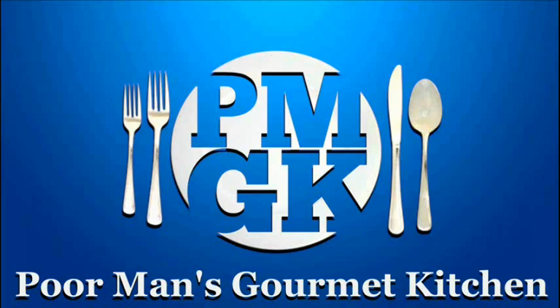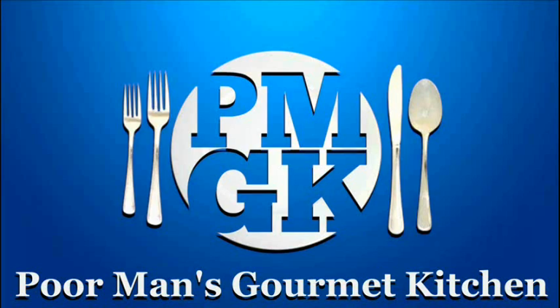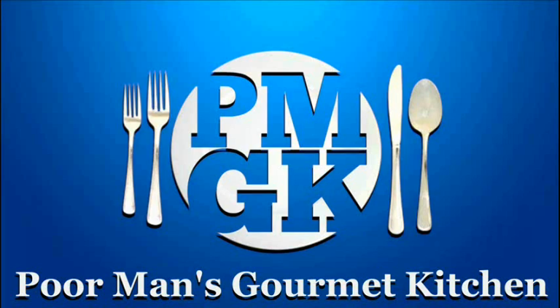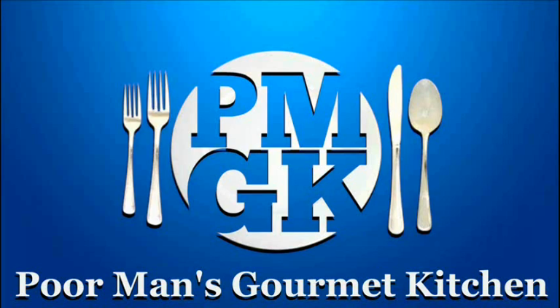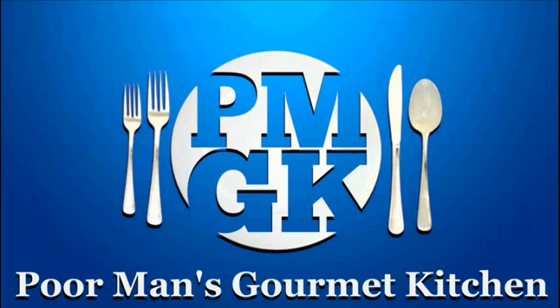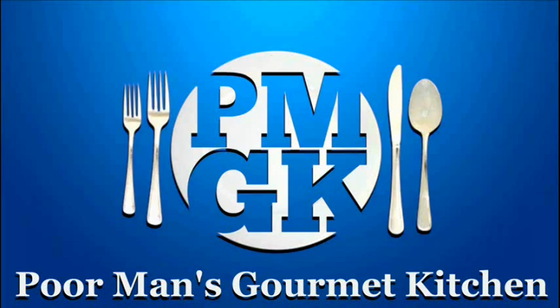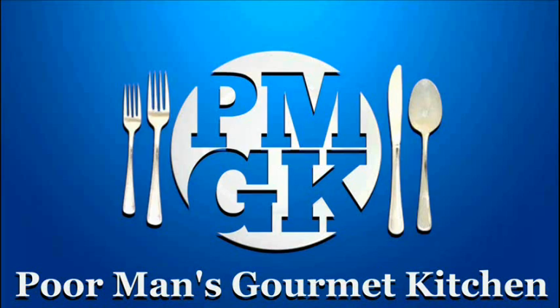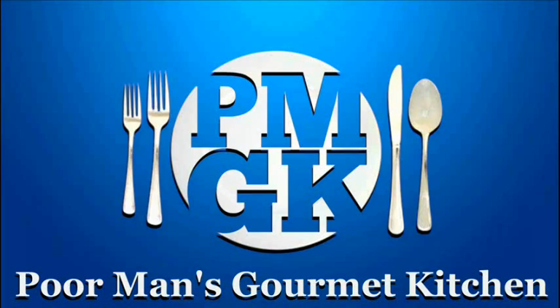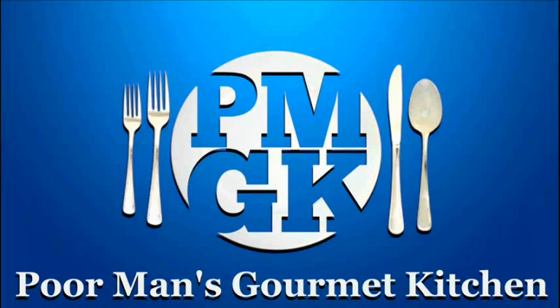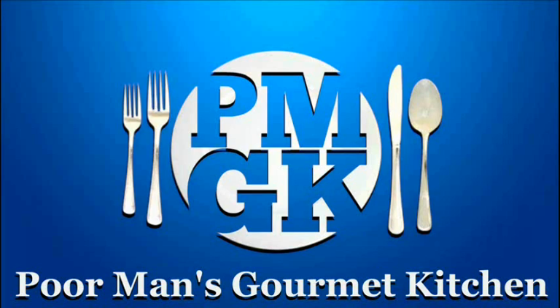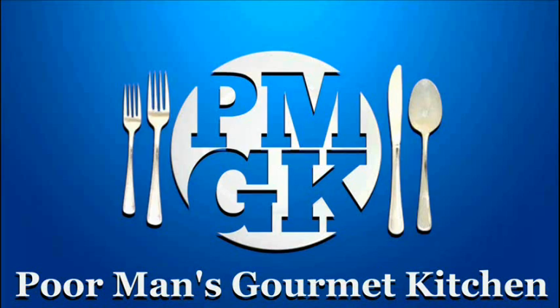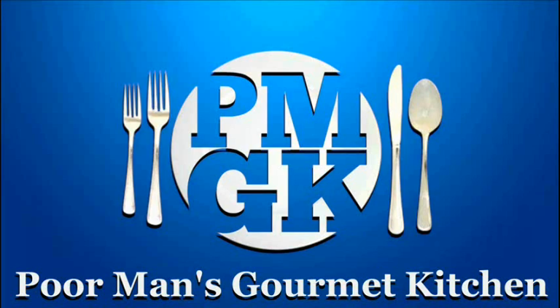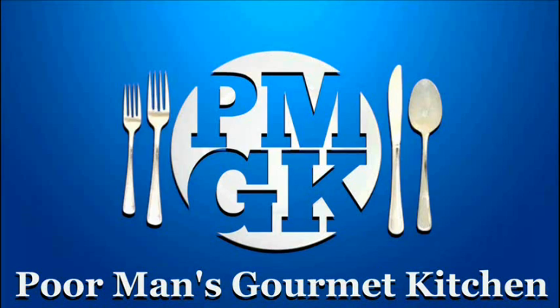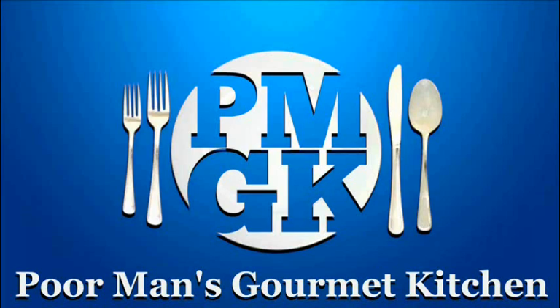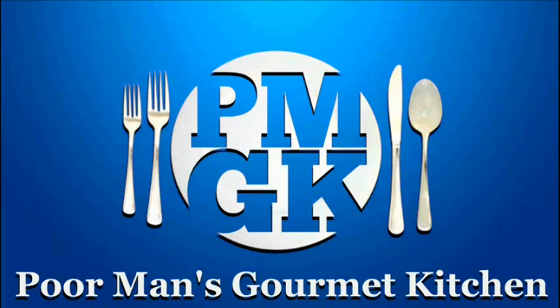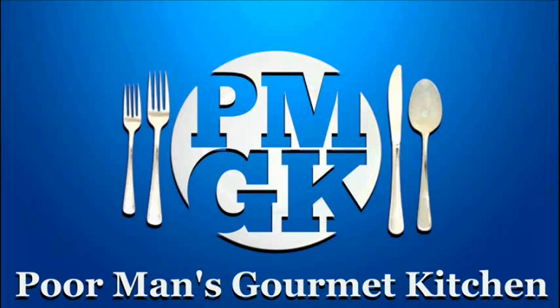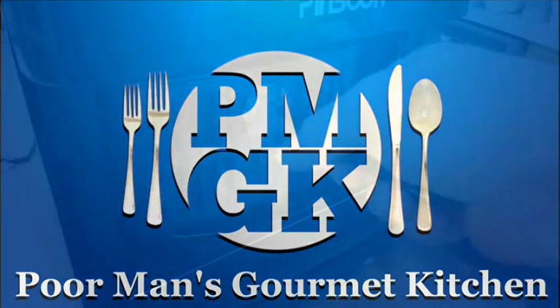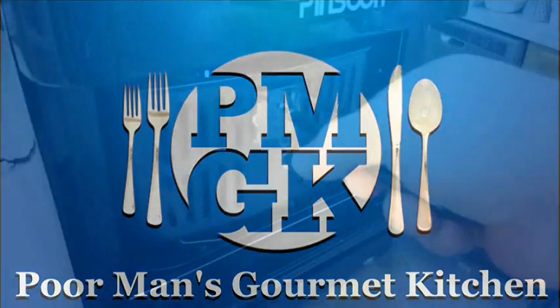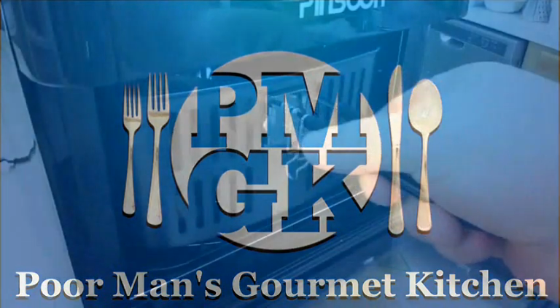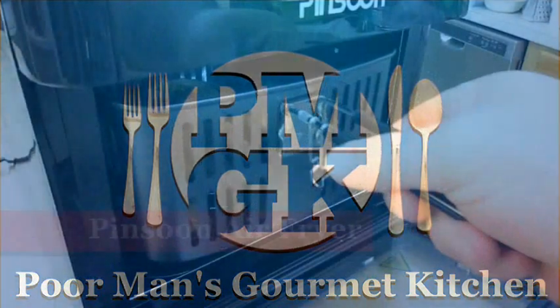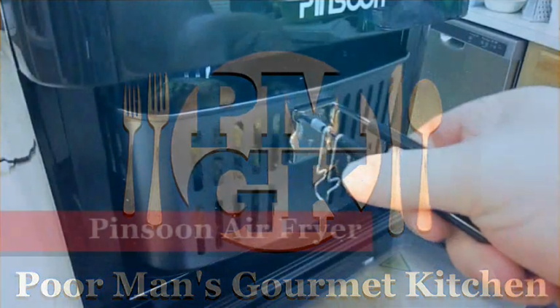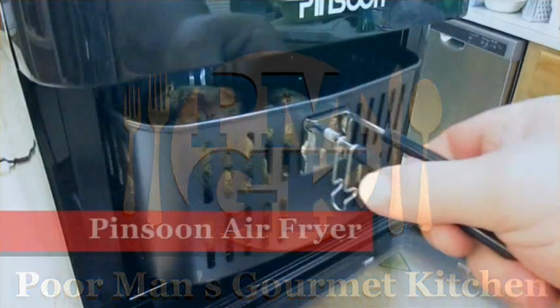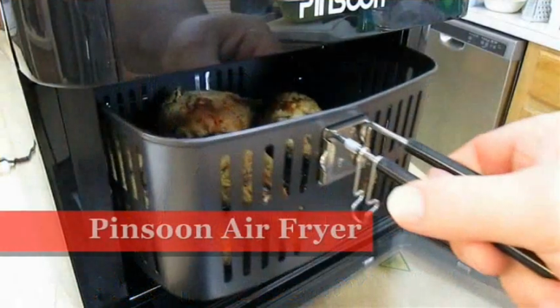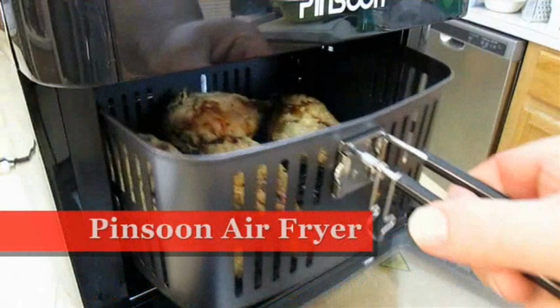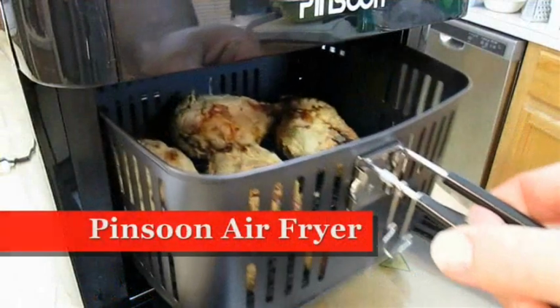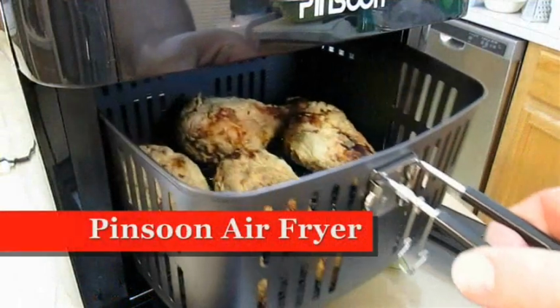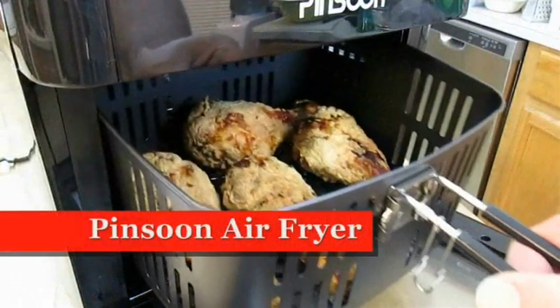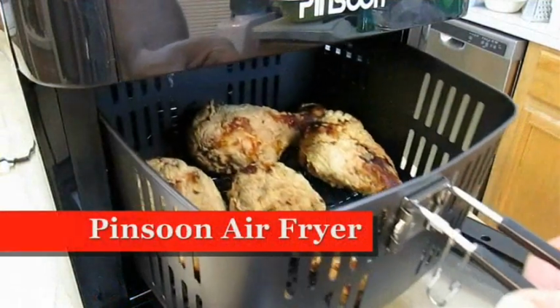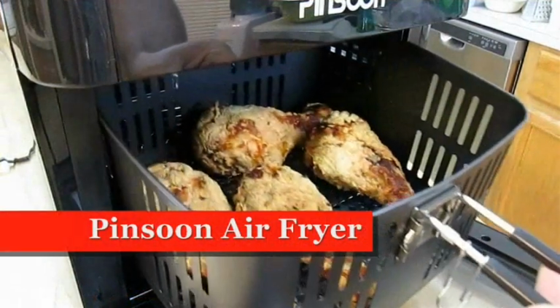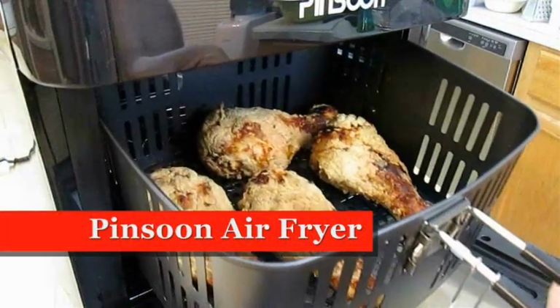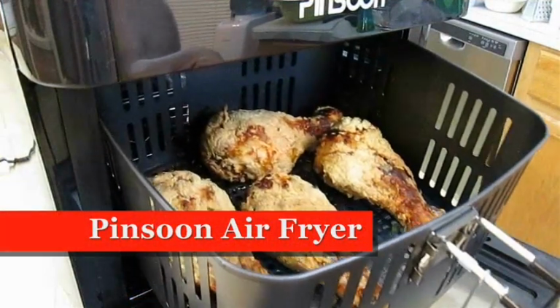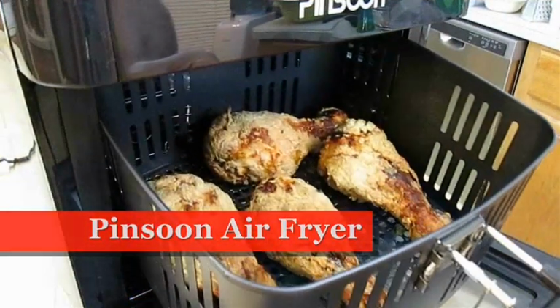Welcome to the Poor Man's Gourmet Kitchen, where we share gourmet recipes at a low budget wonder.